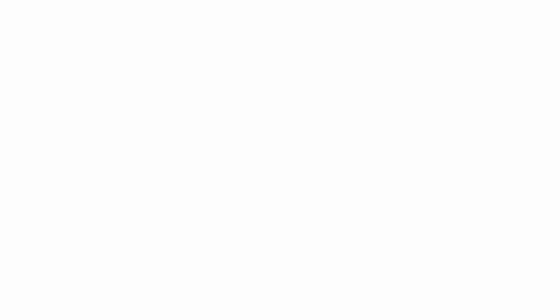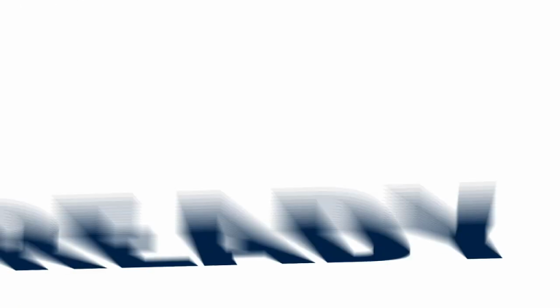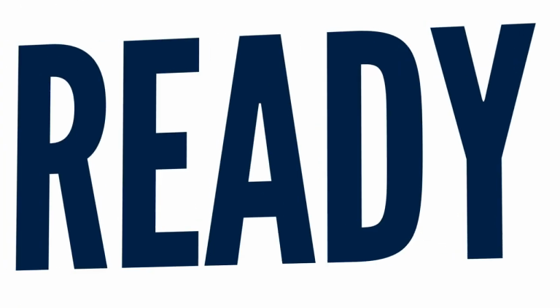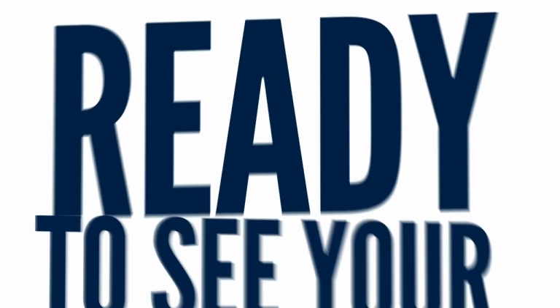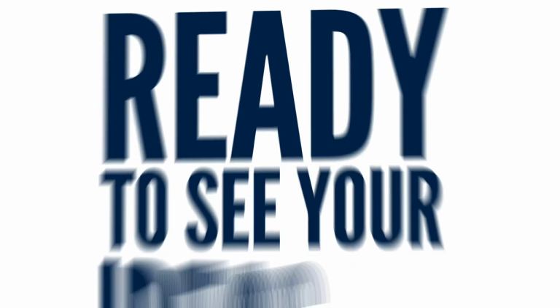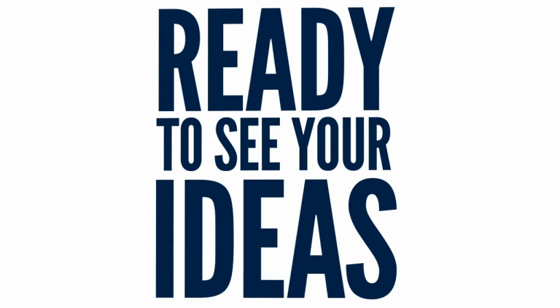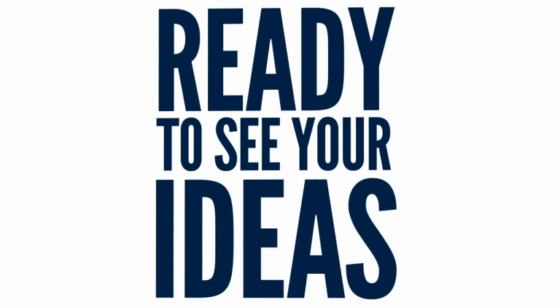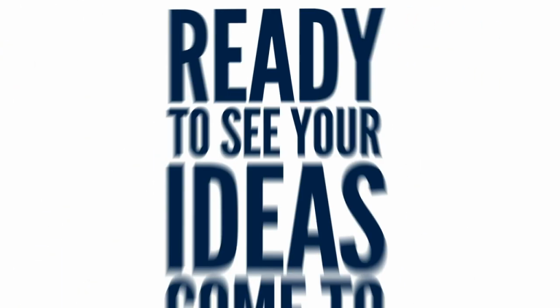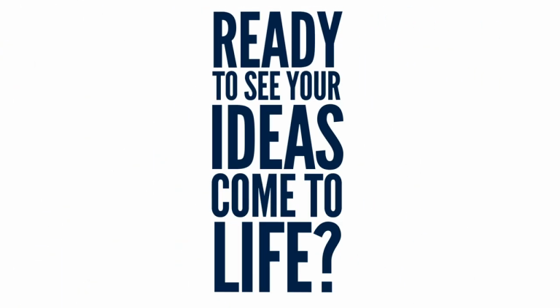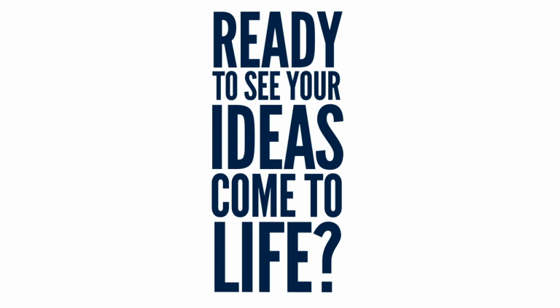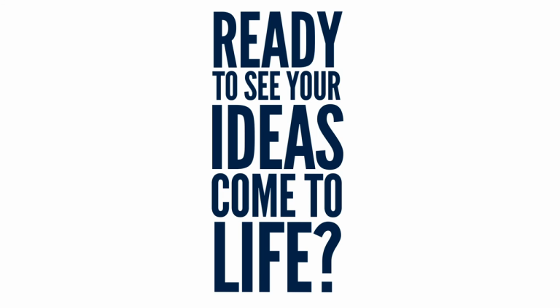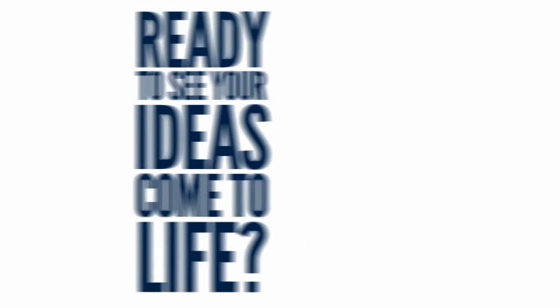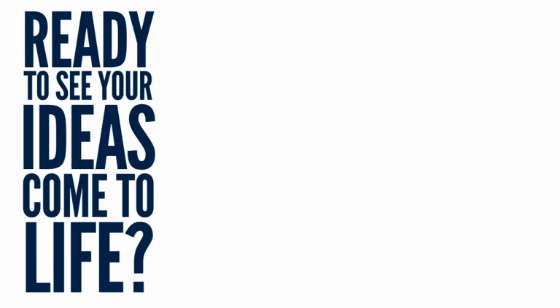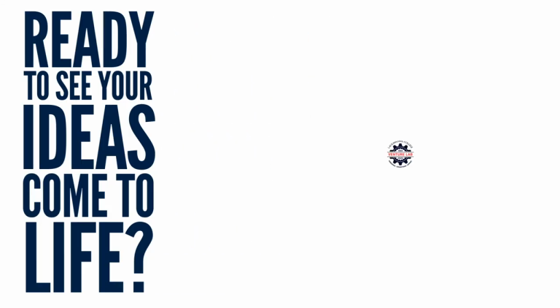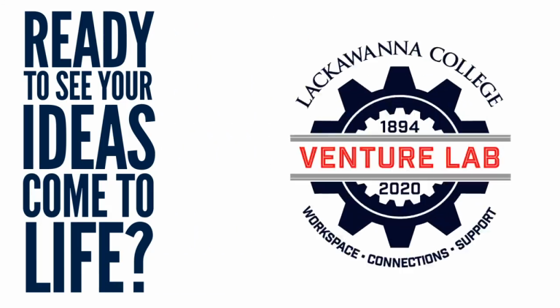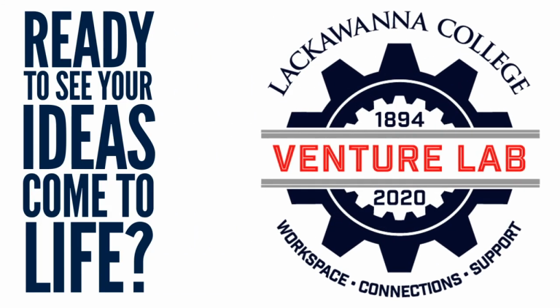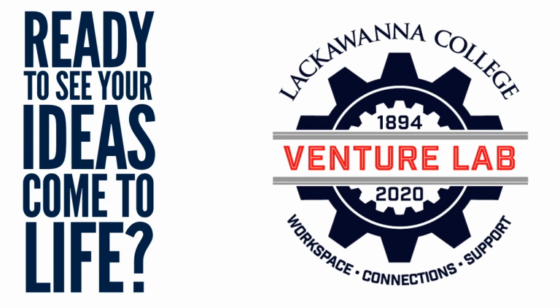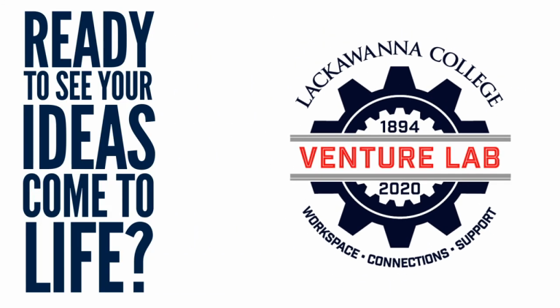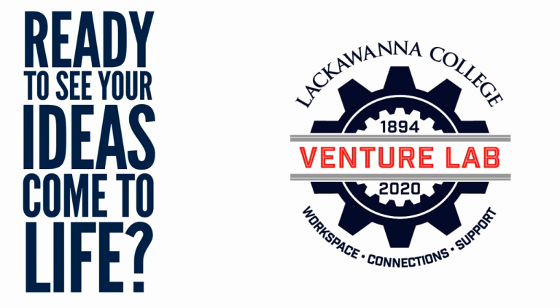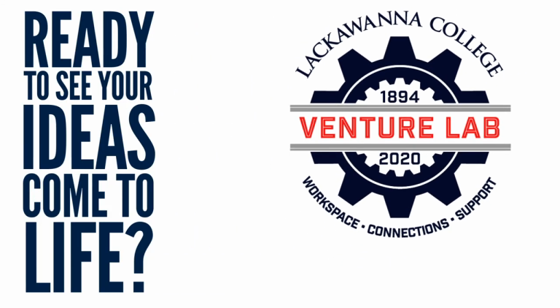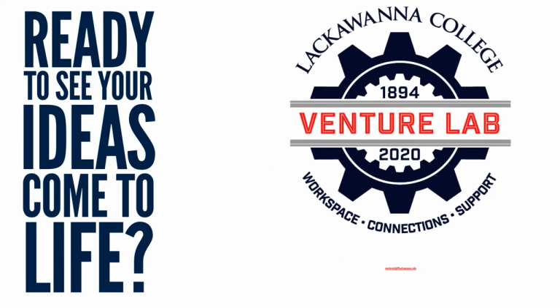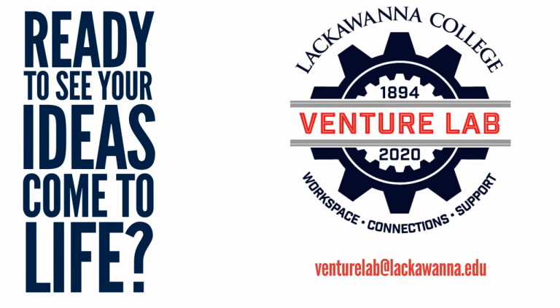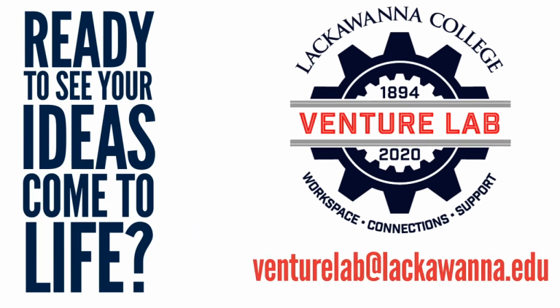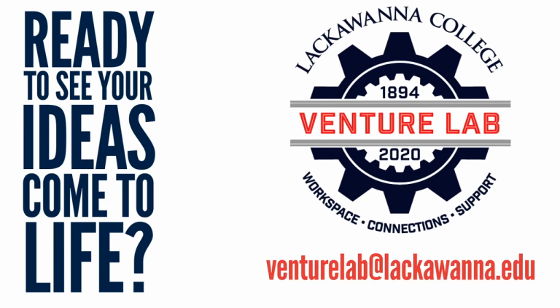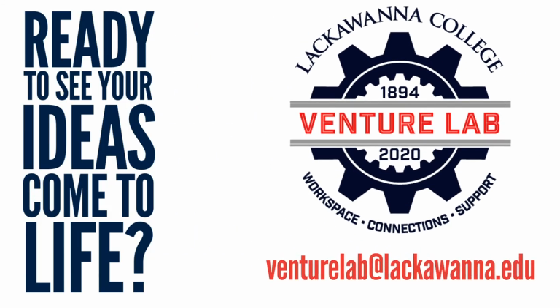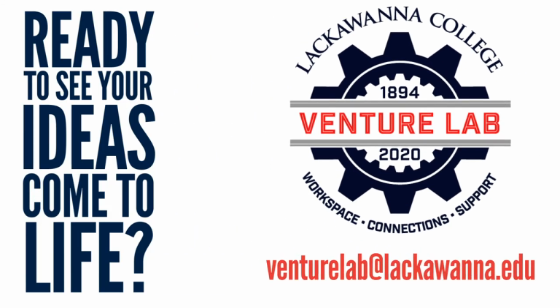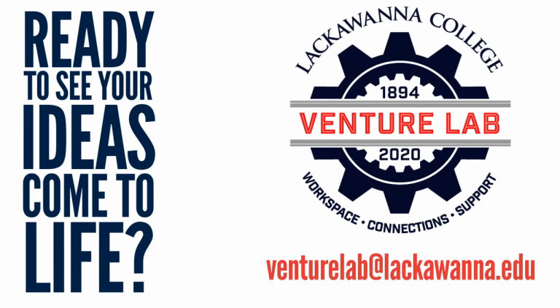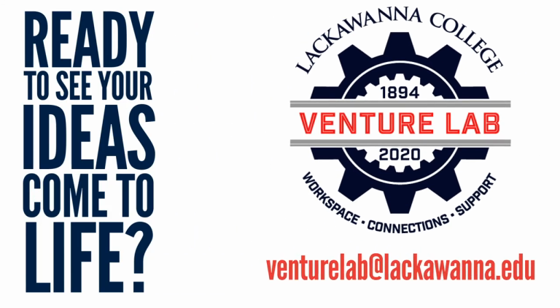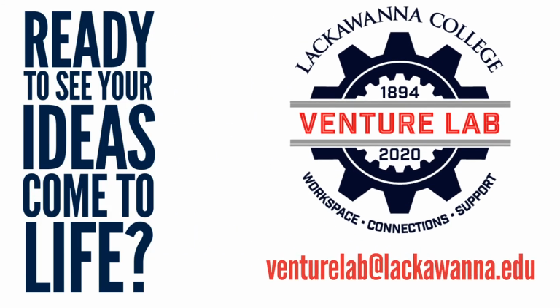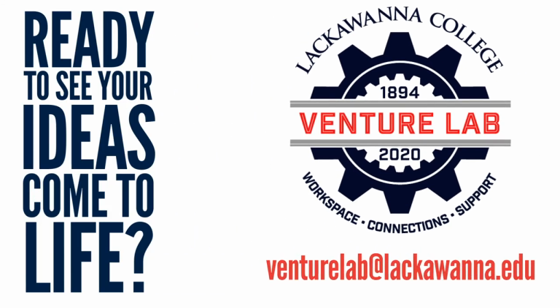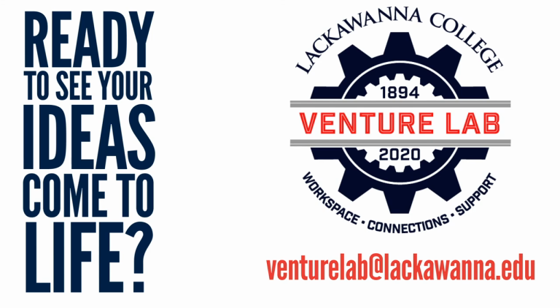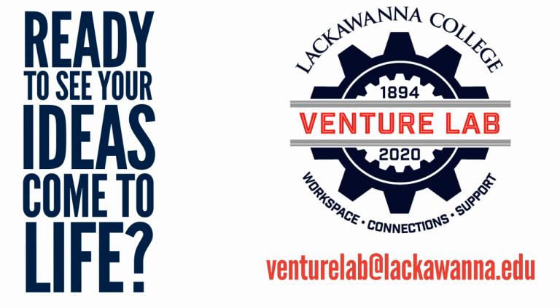If you are ready to see your business ideas come to life, reach out to the Venture Lab team and schedule a consultation. We can't wait to hear from you!